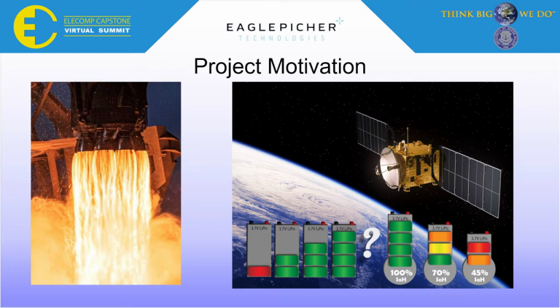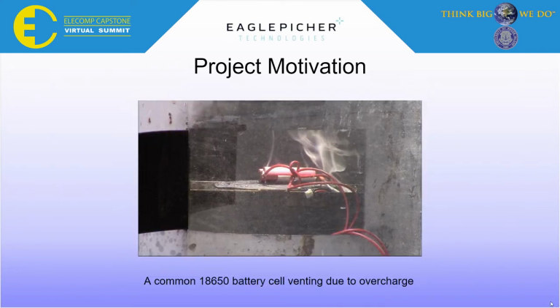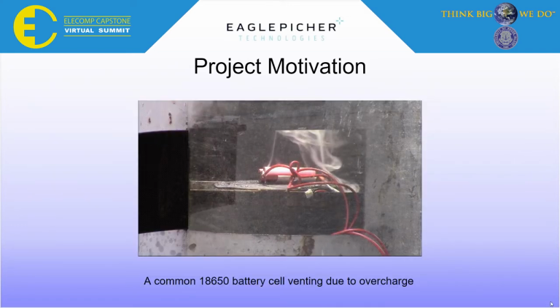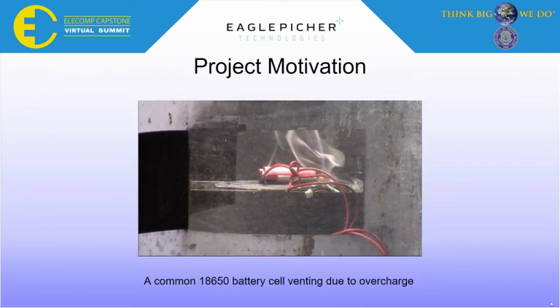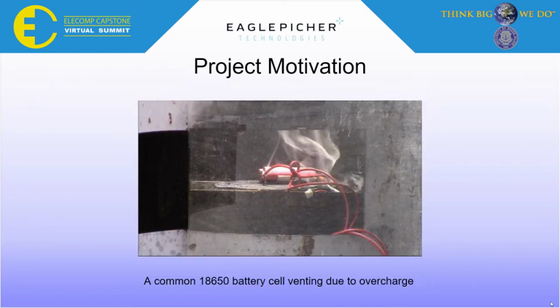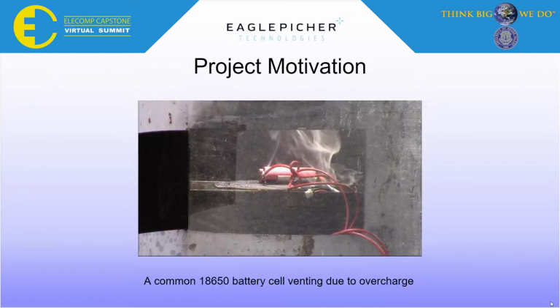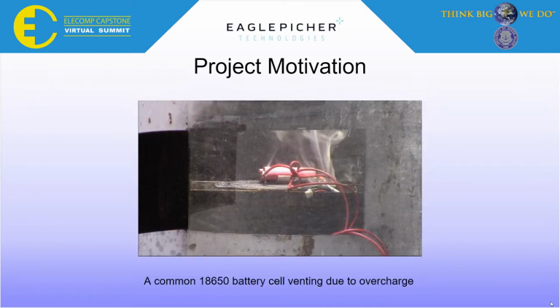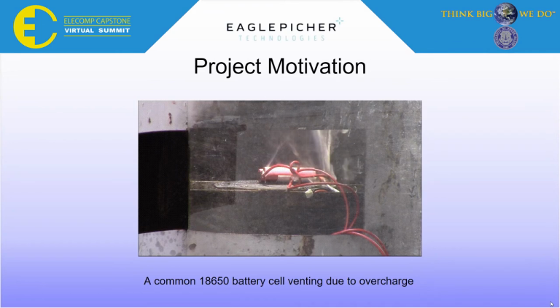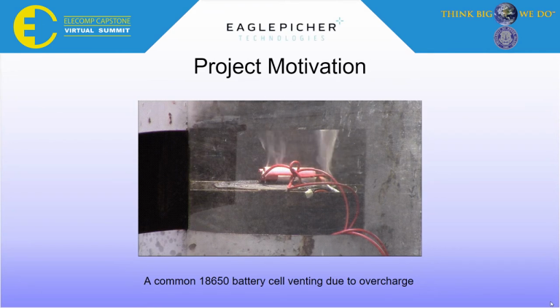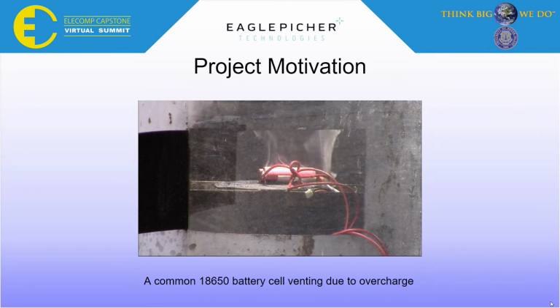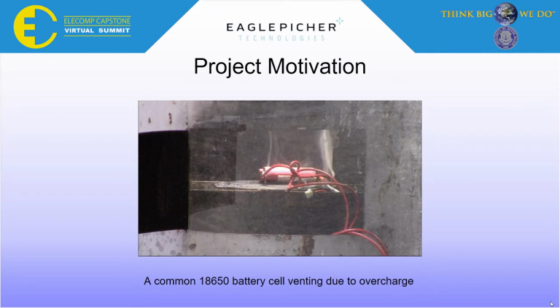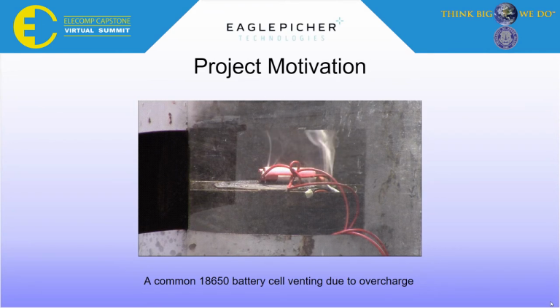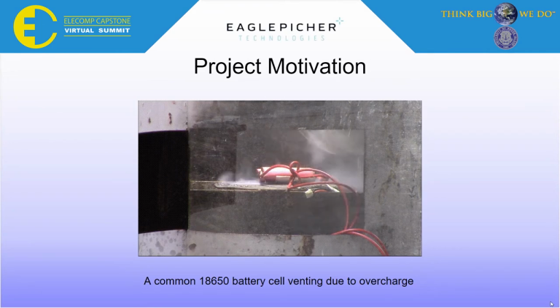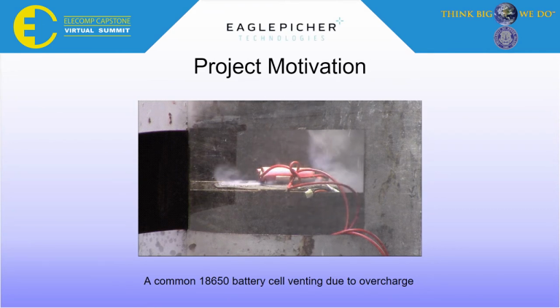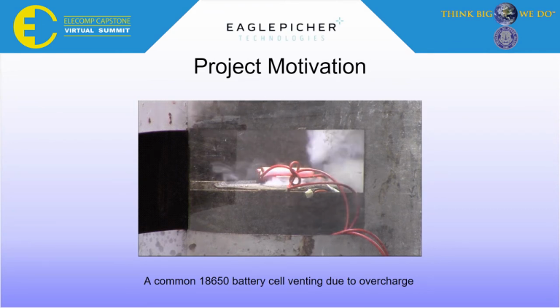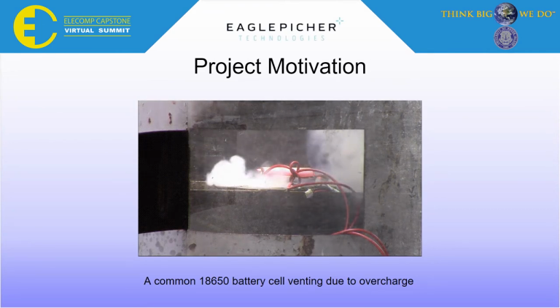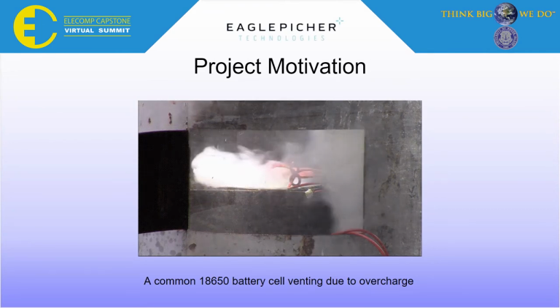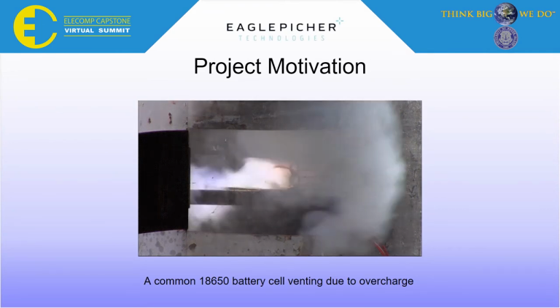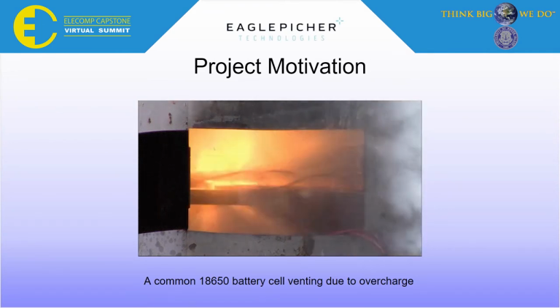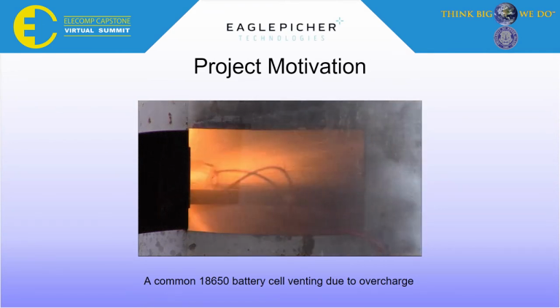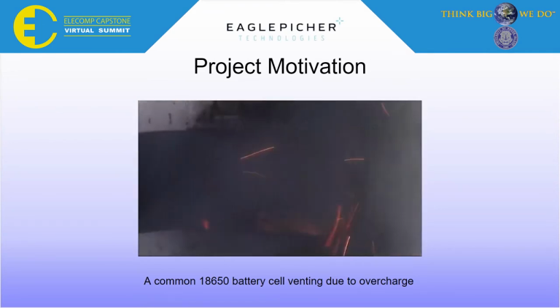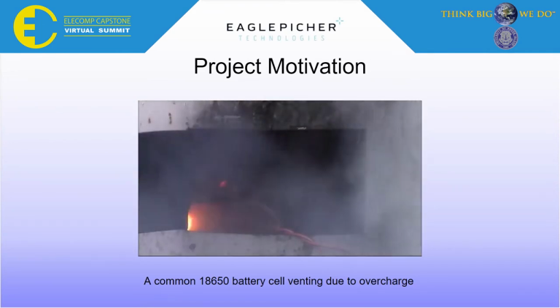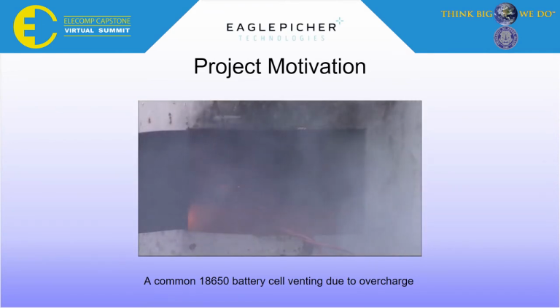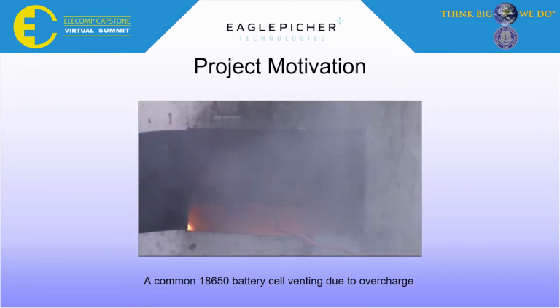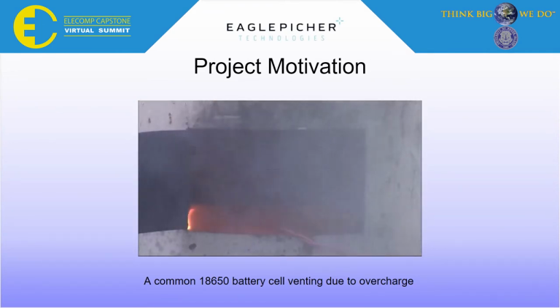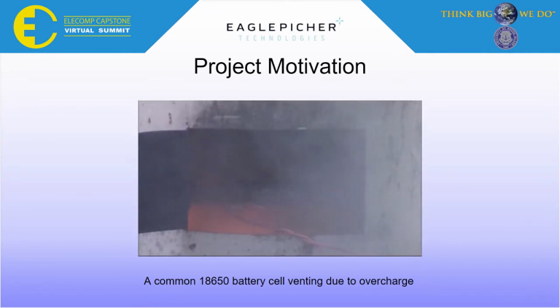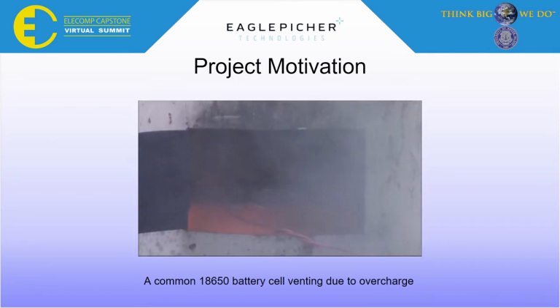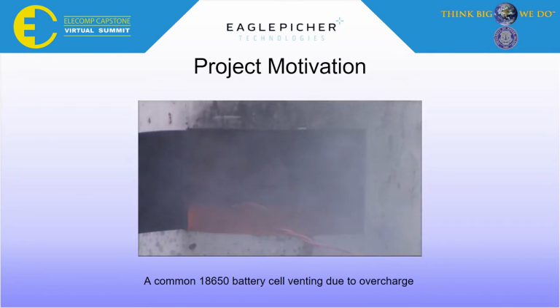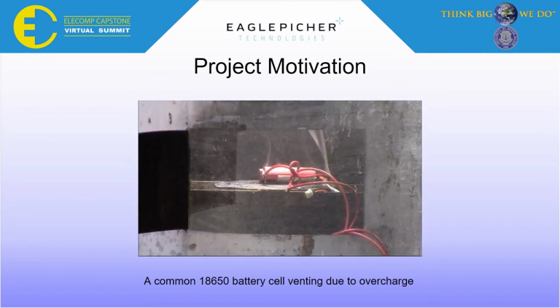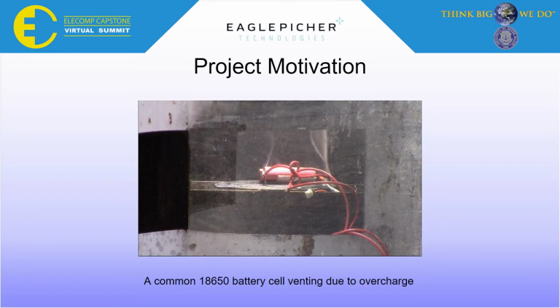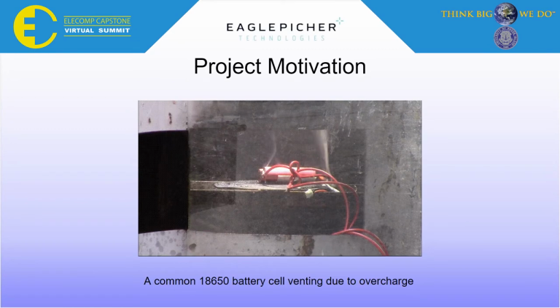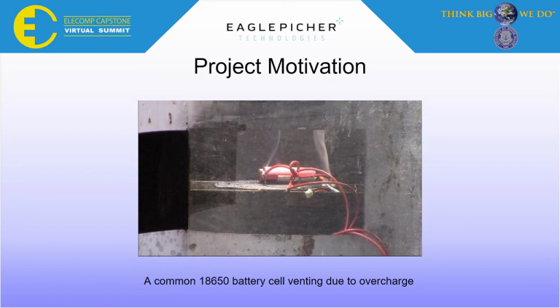Here is a clip of a single, common 18650 lithium-ion battery venting due to overcharge. Imagine what thousands of these could do.